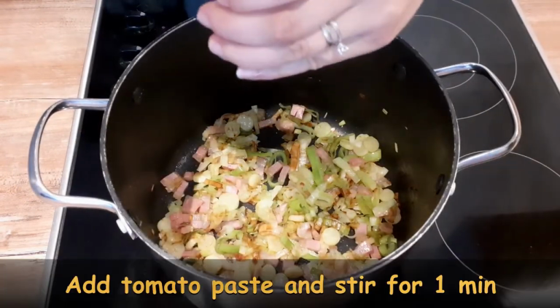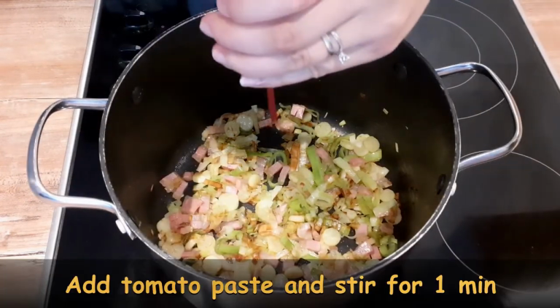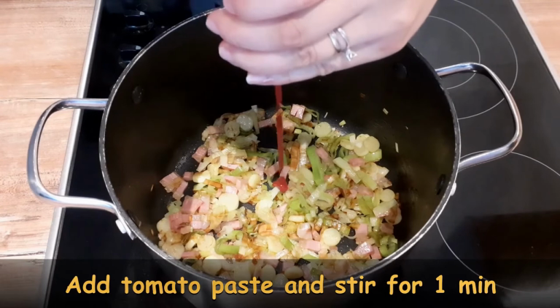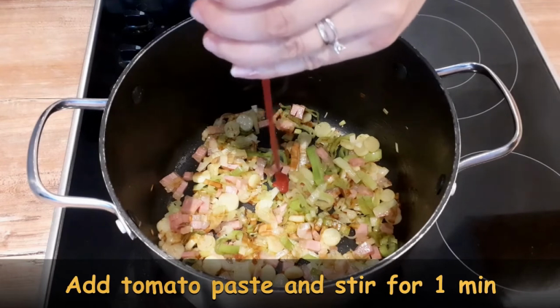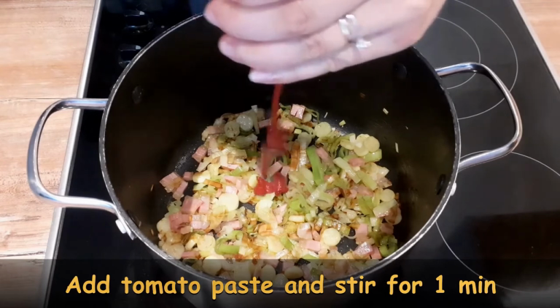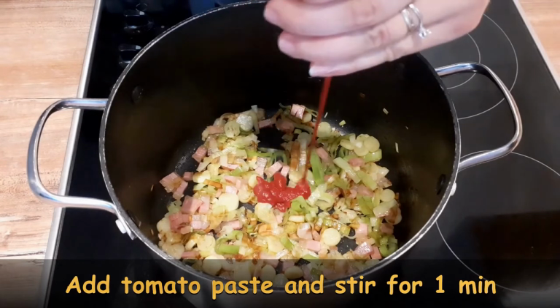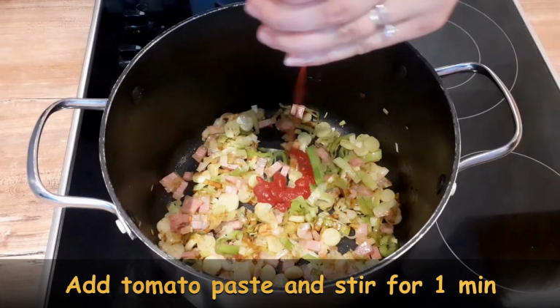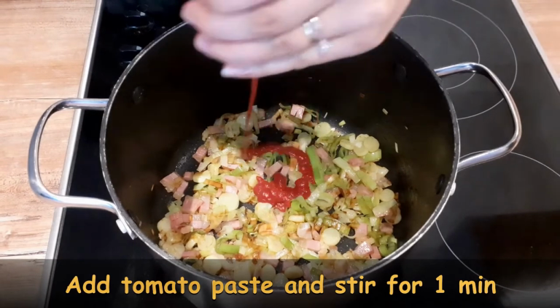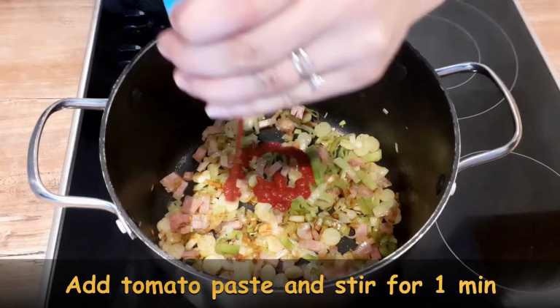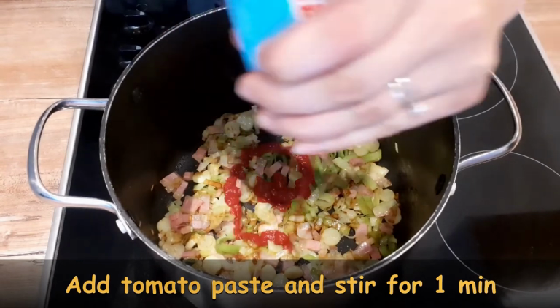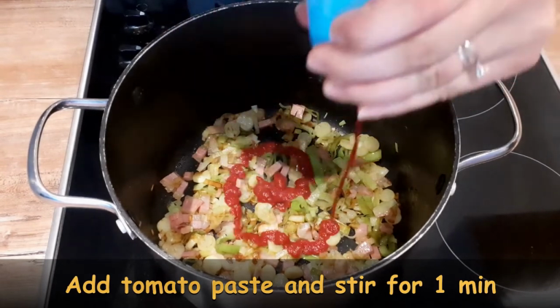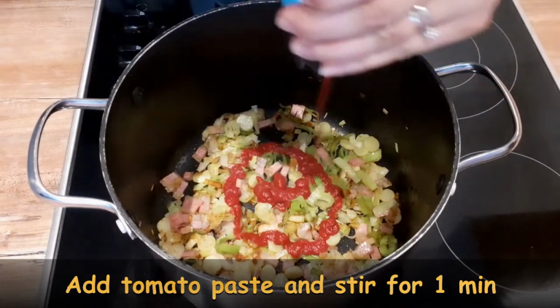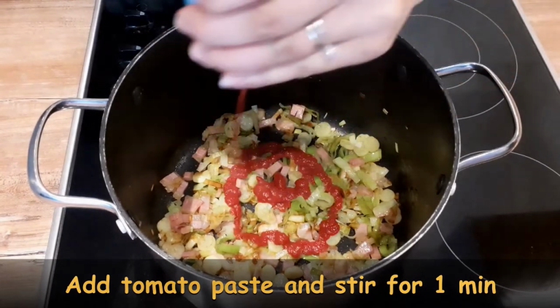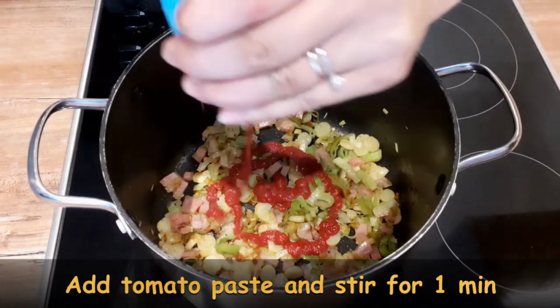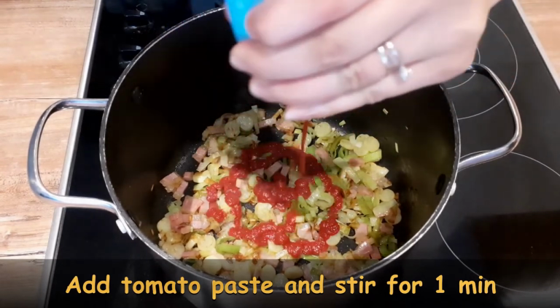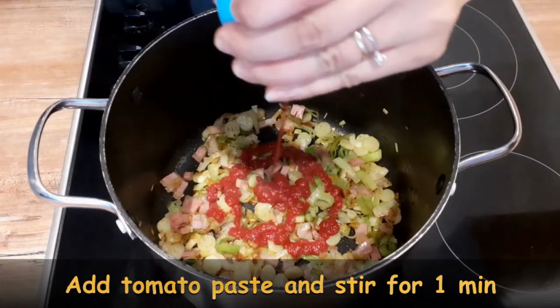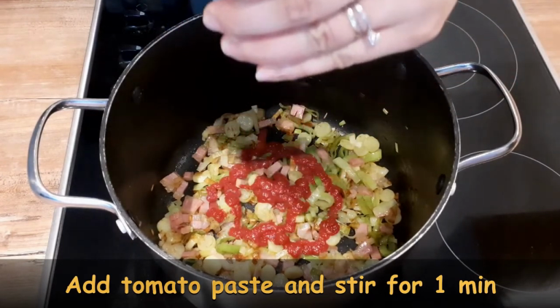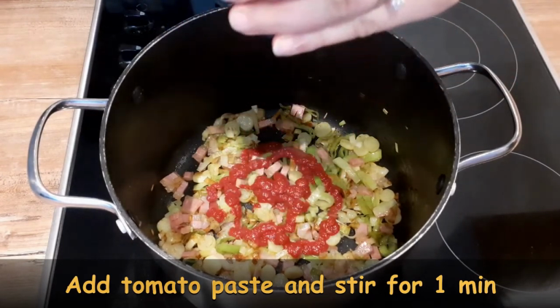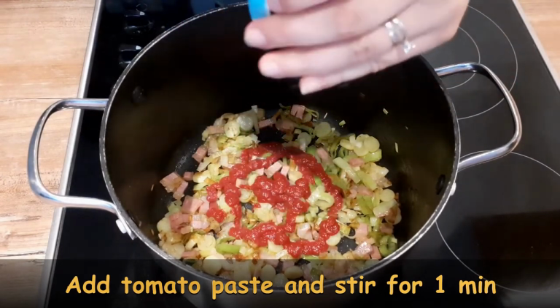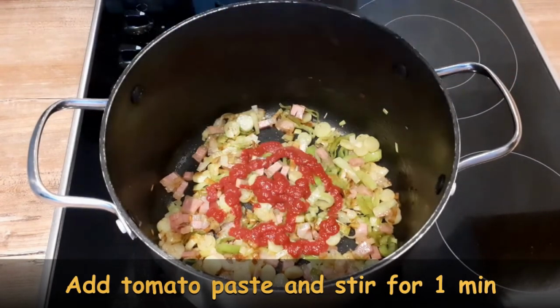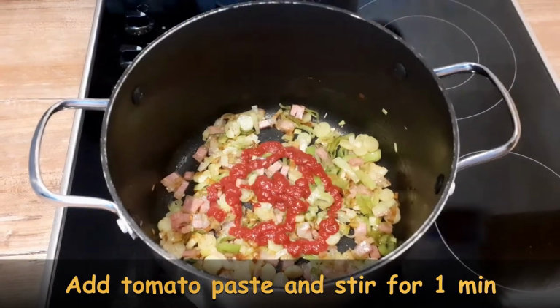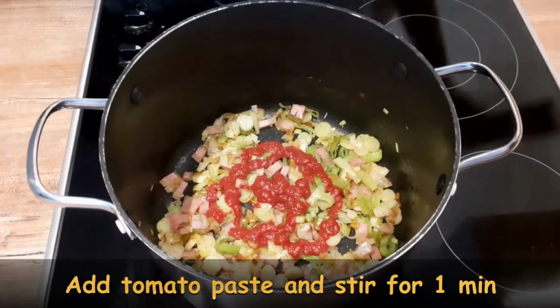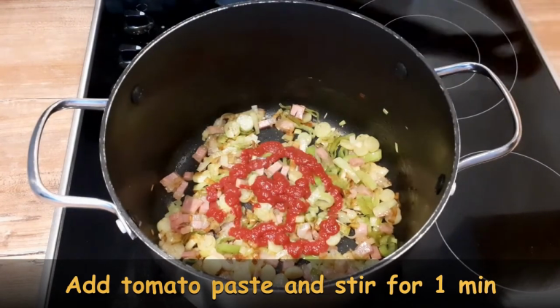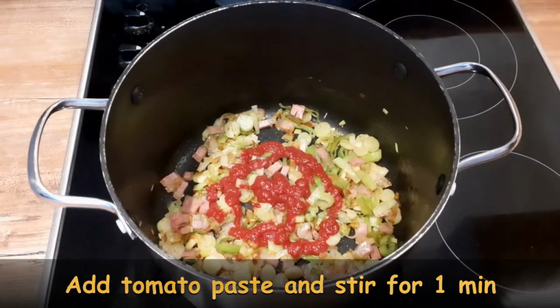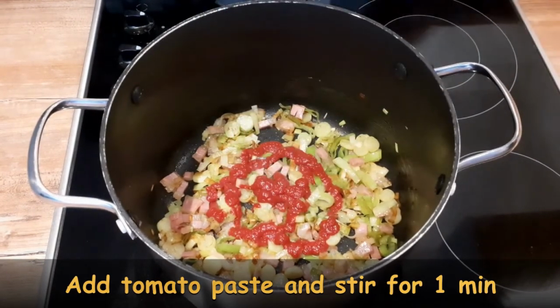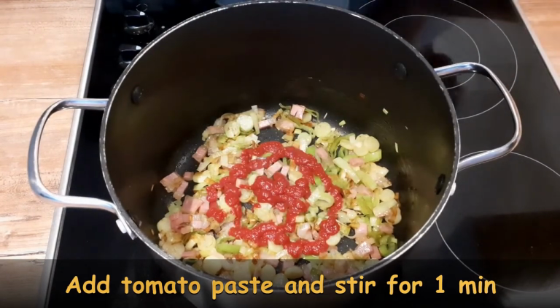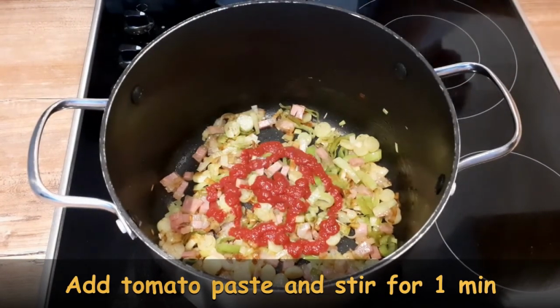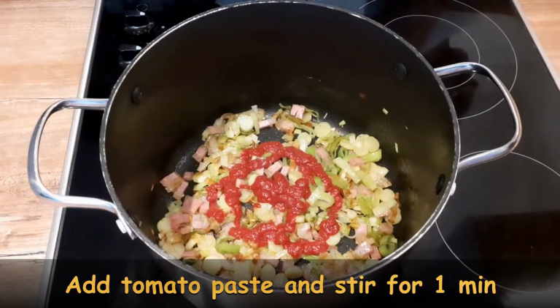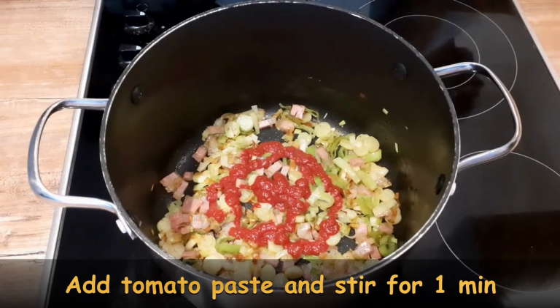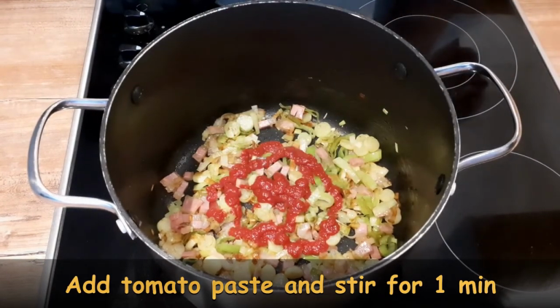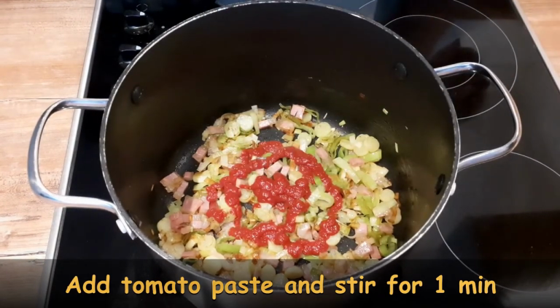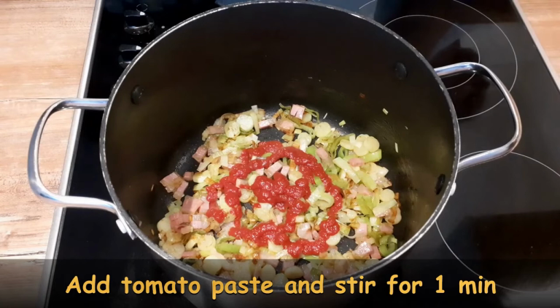Add some tomato paste, stir just for a minute, and when done add washed peas.